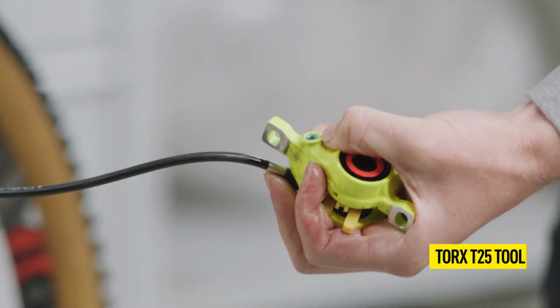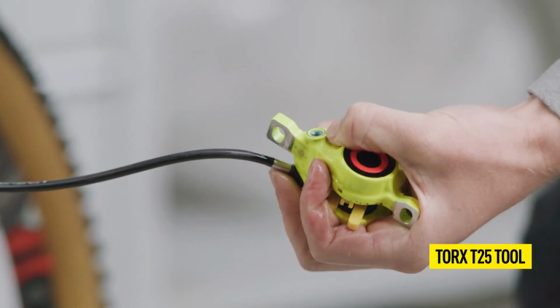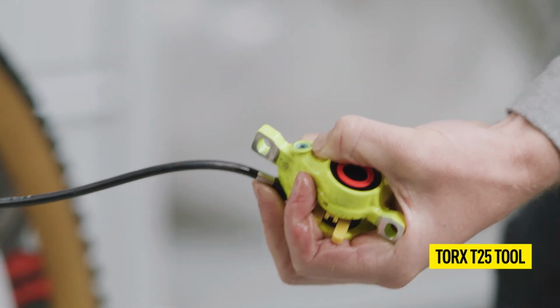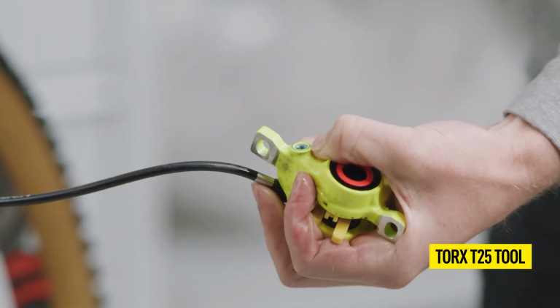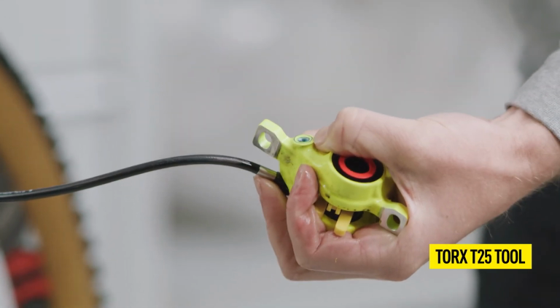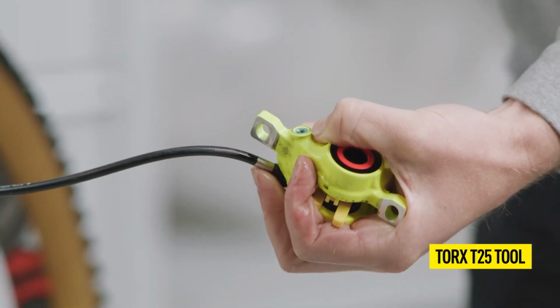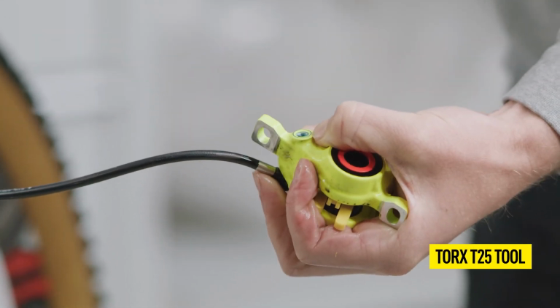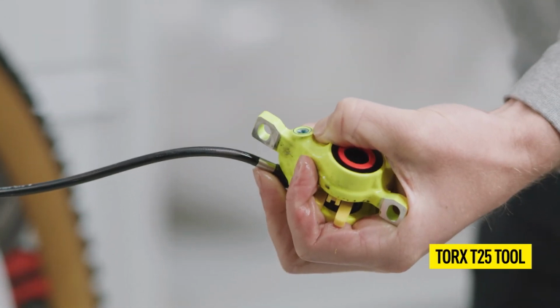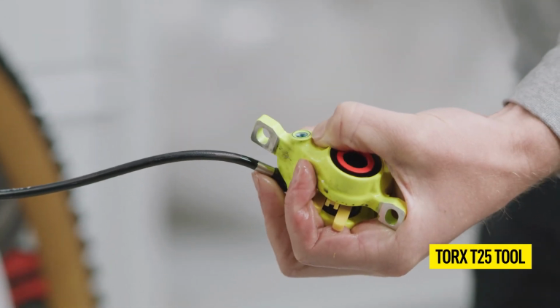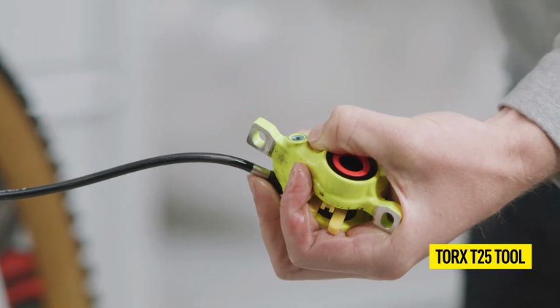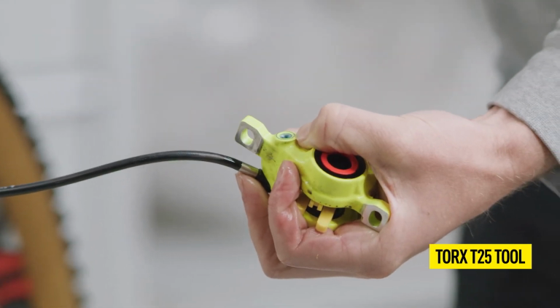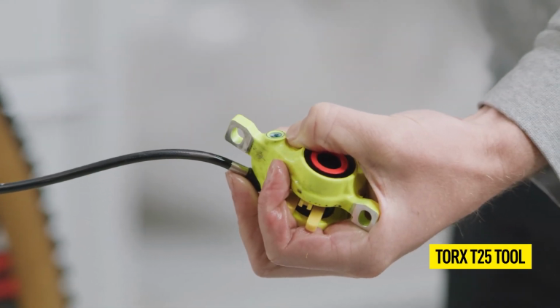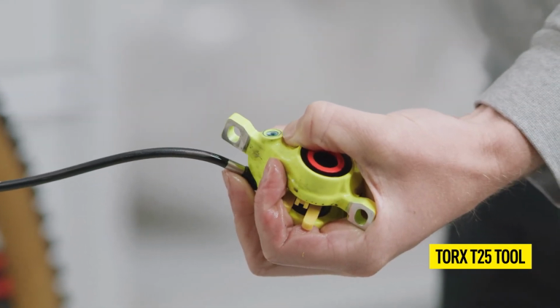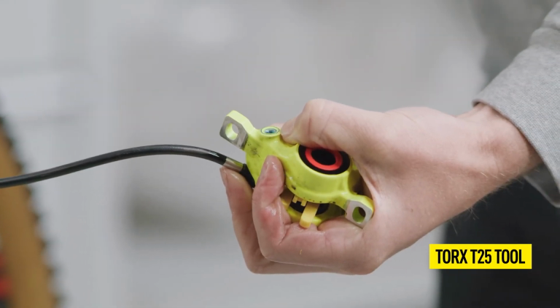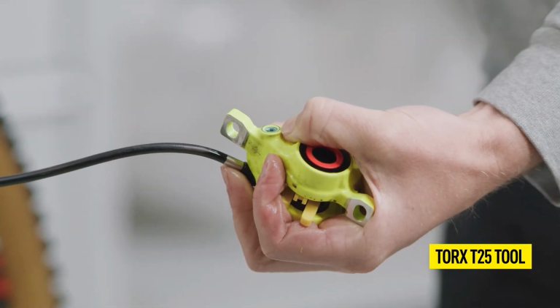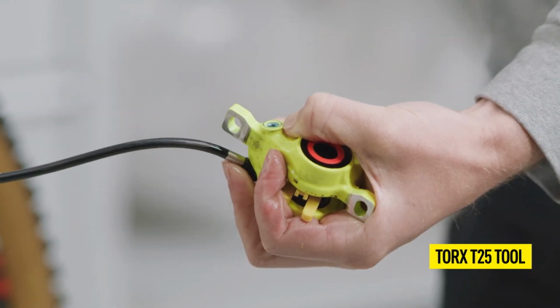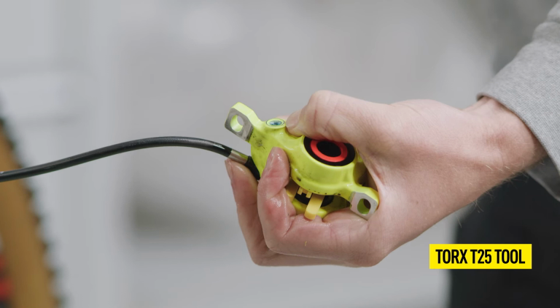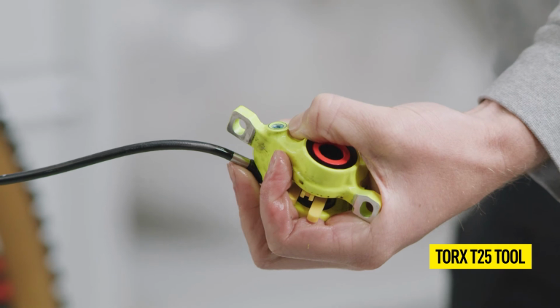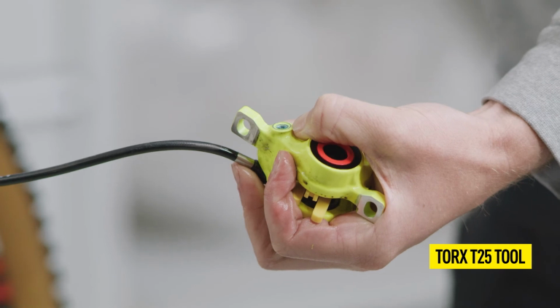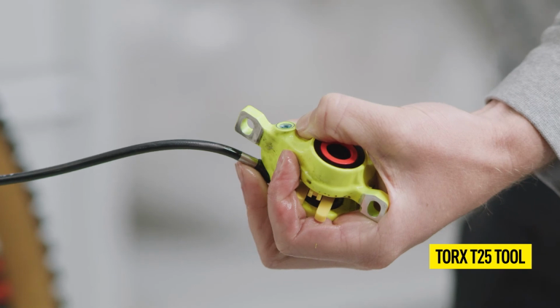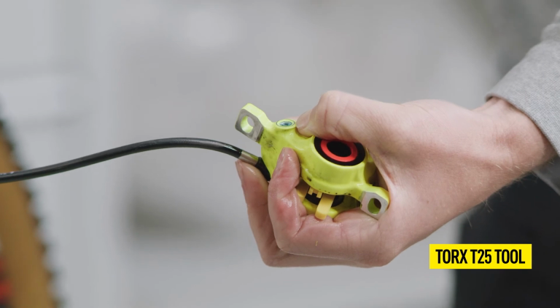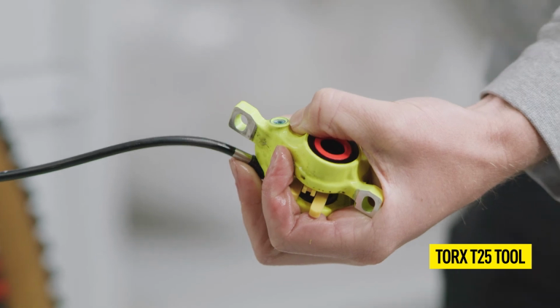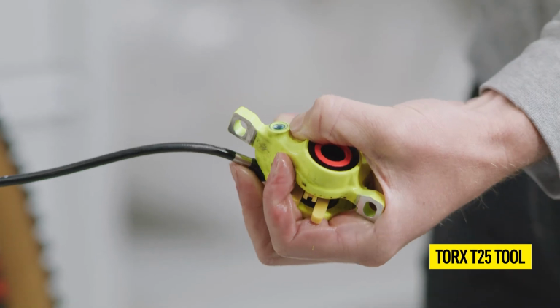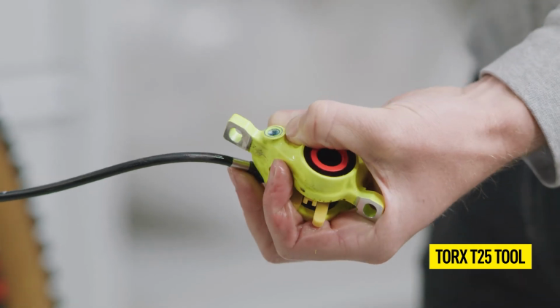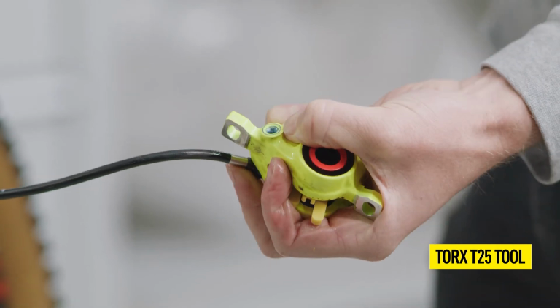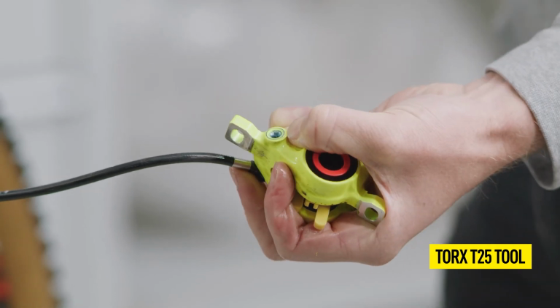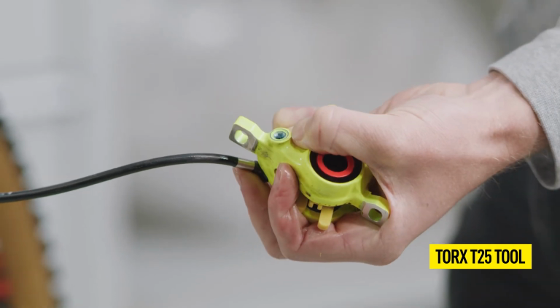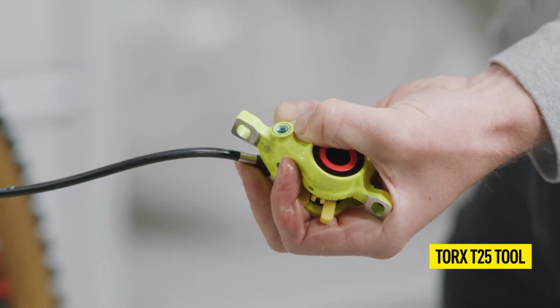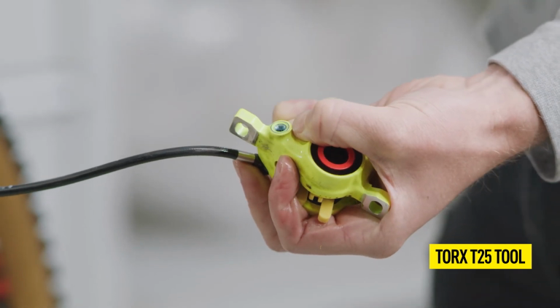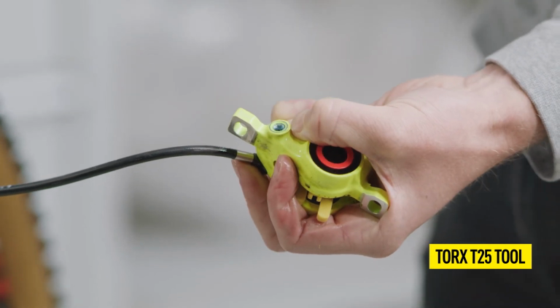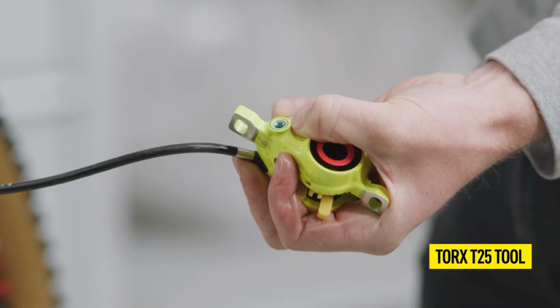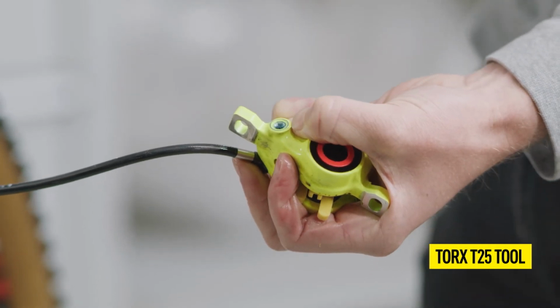Now, close the bleed screw on the brake caliper with a Torx T25 tool.